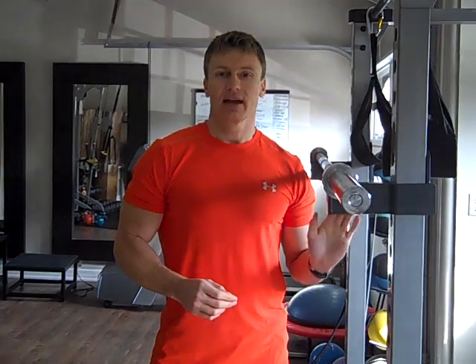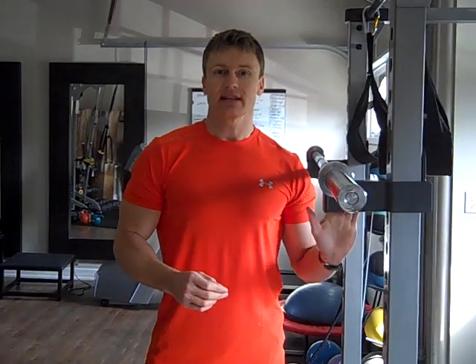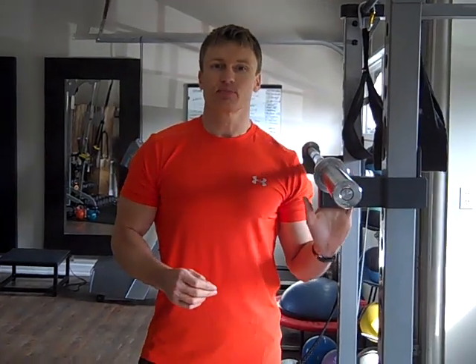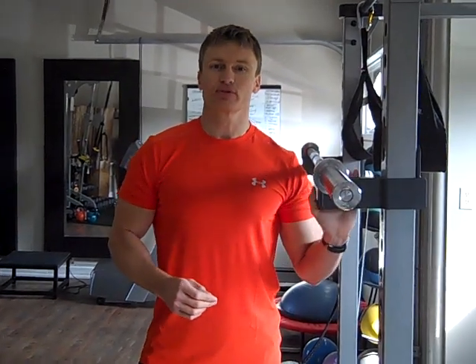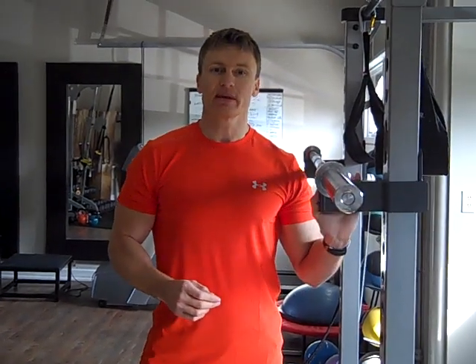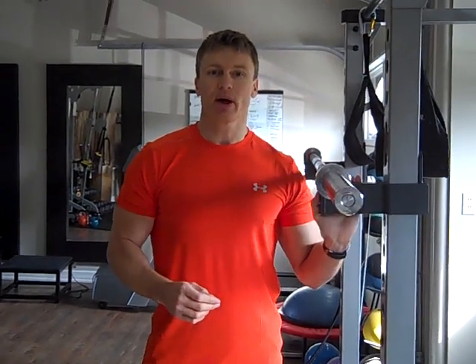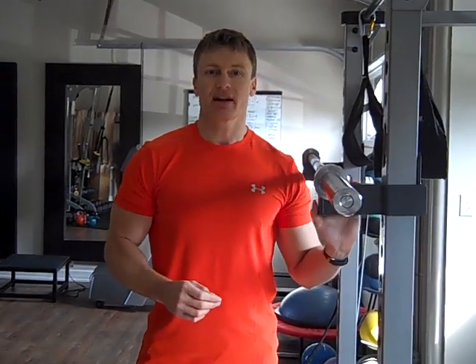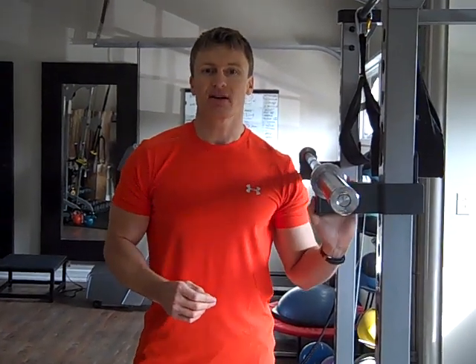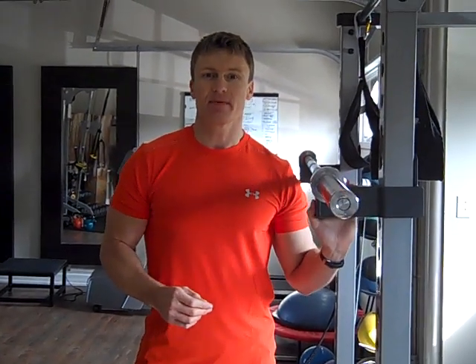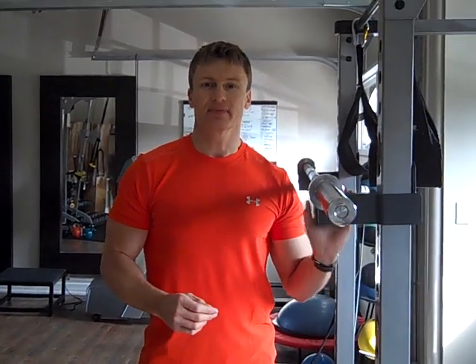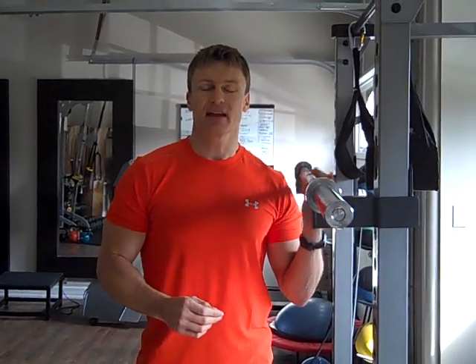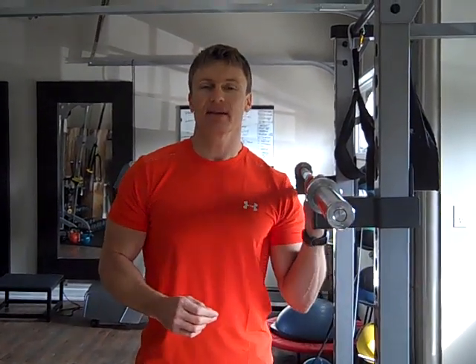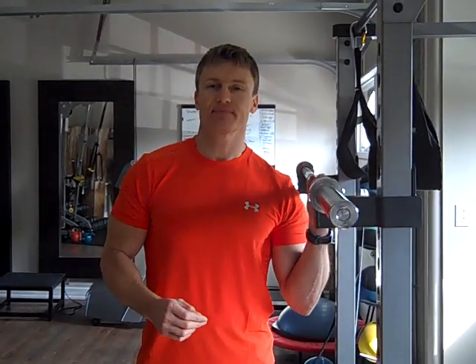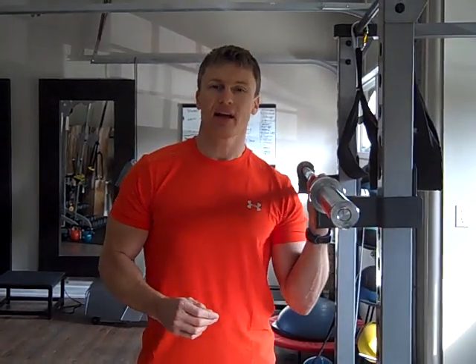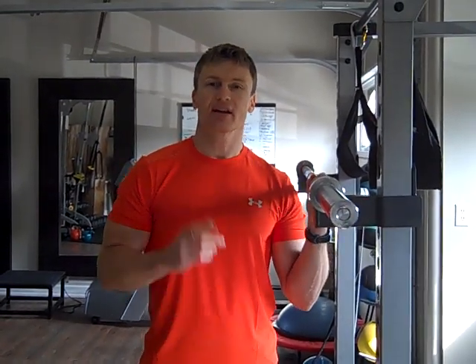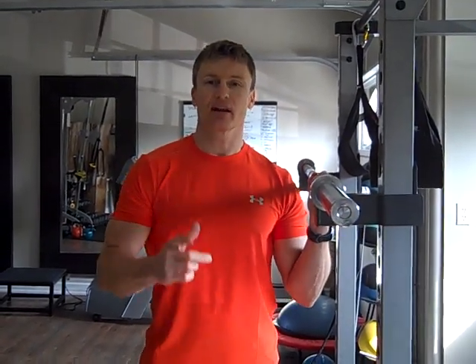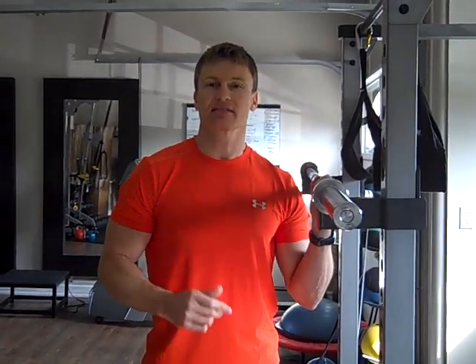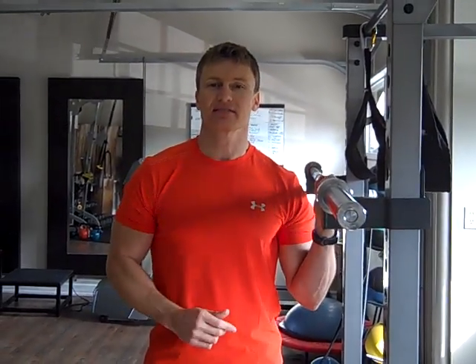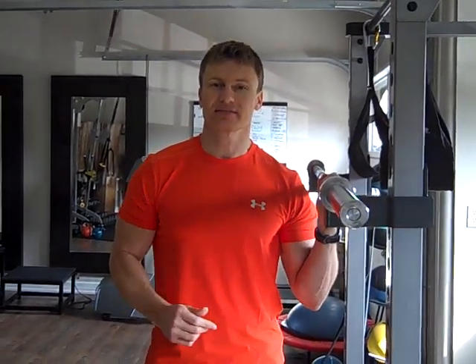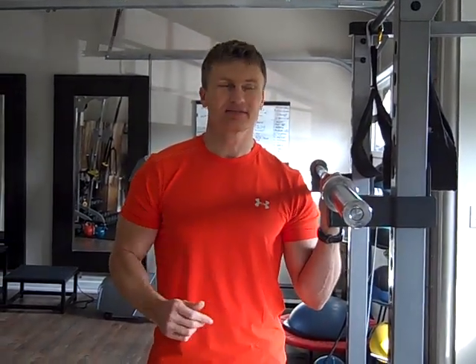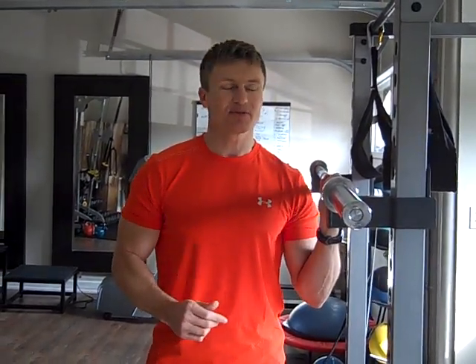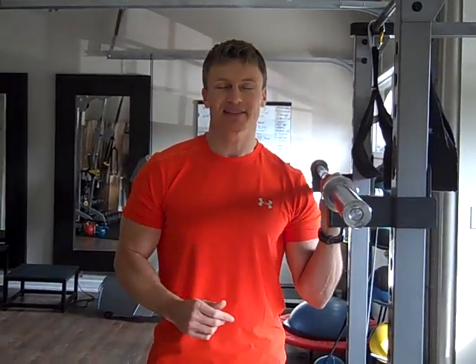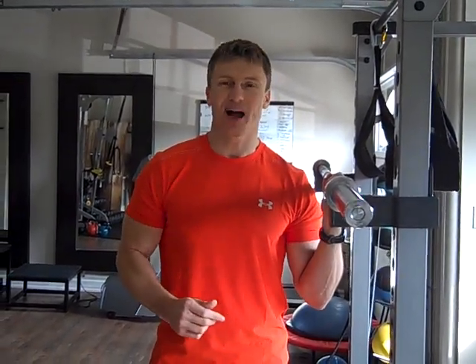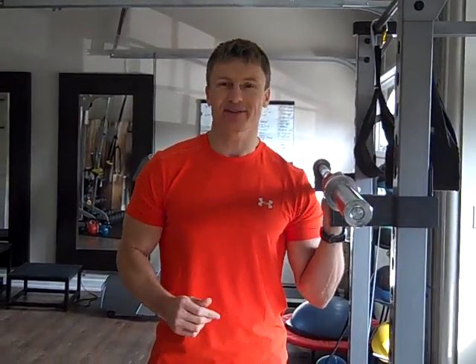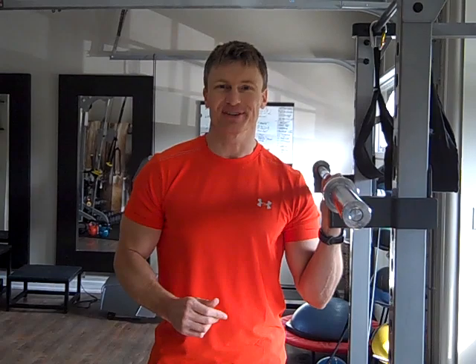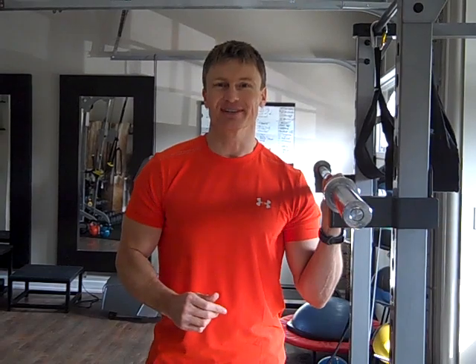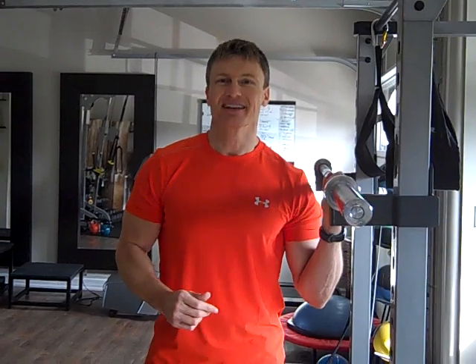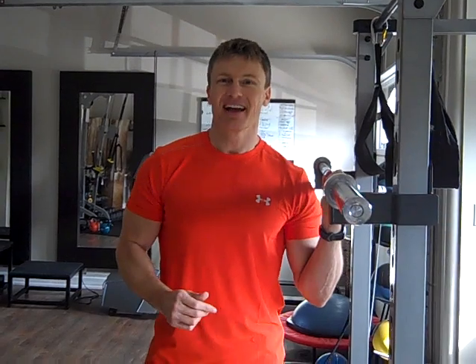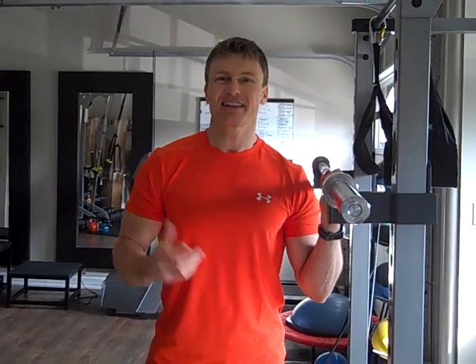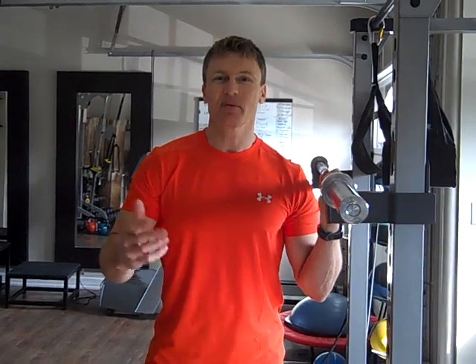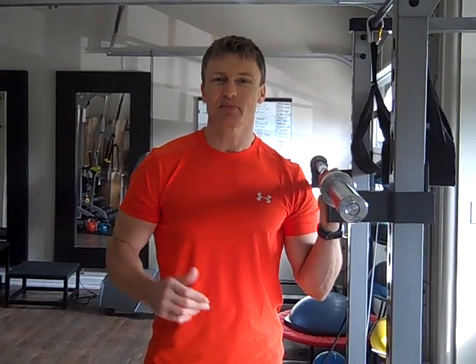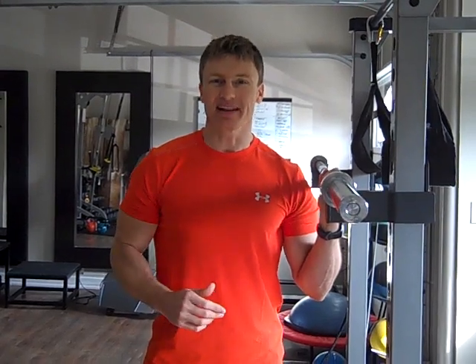Hey, it's Bruce from eBody.com. Today, I've got a great subject topic for you: how to get a bigger butt.